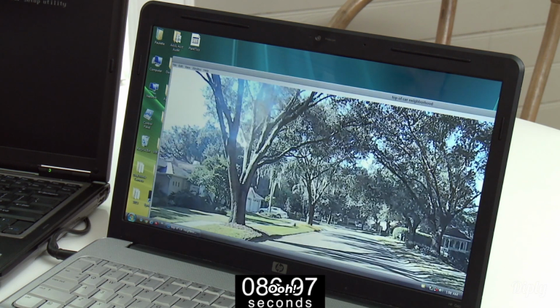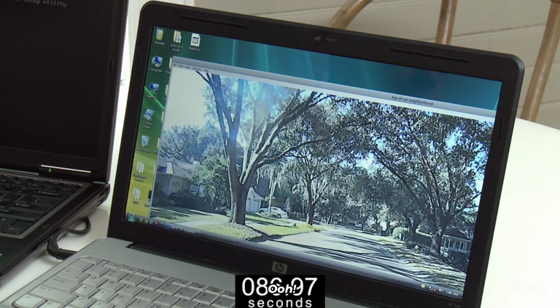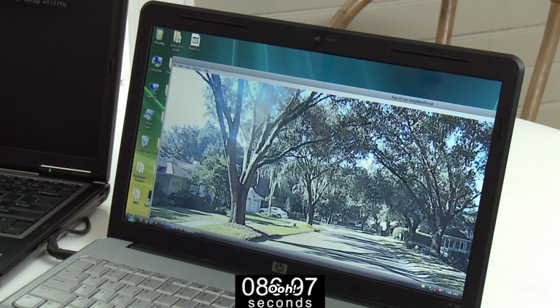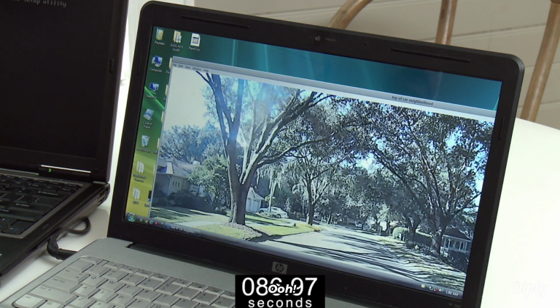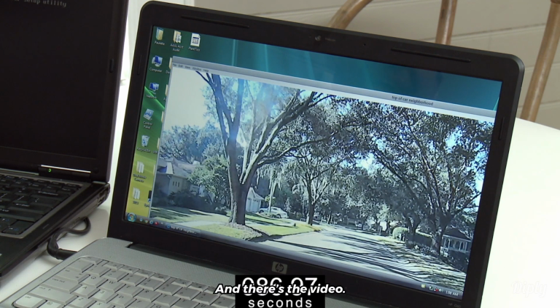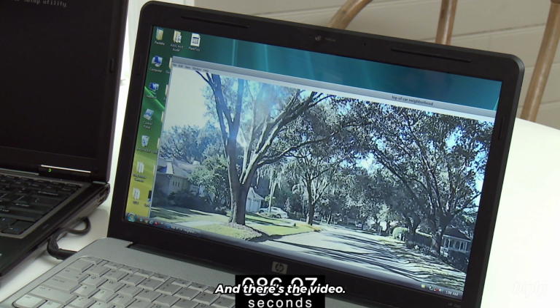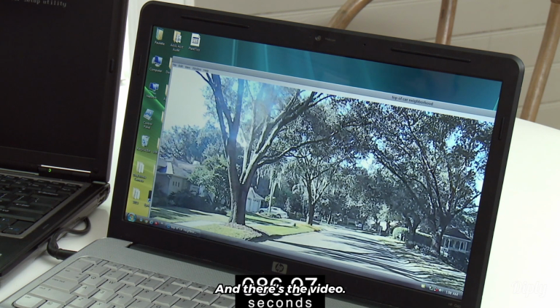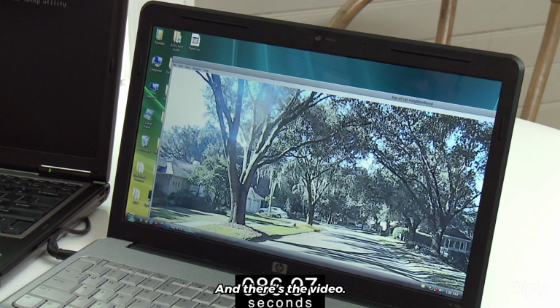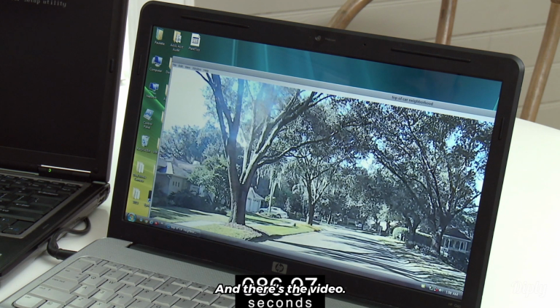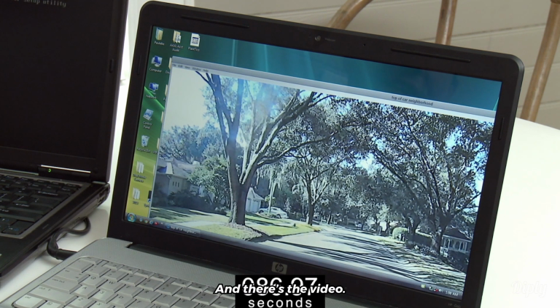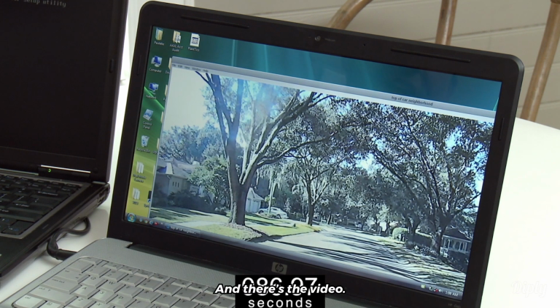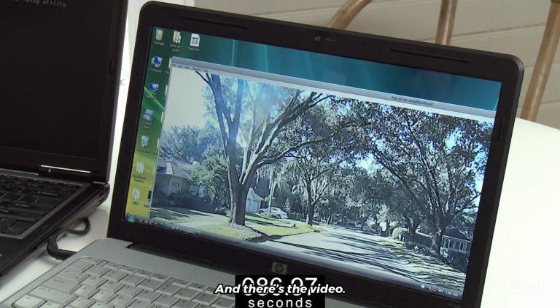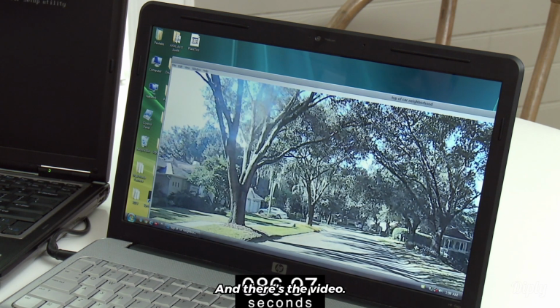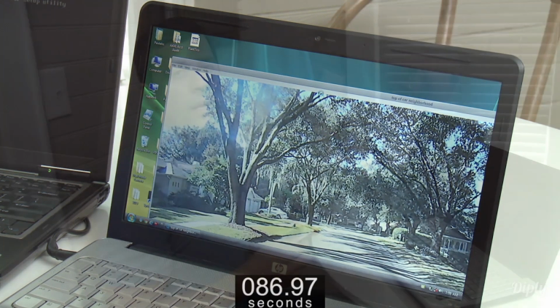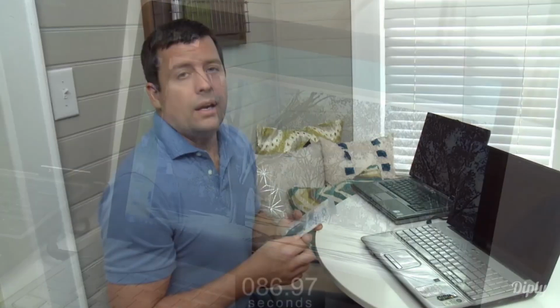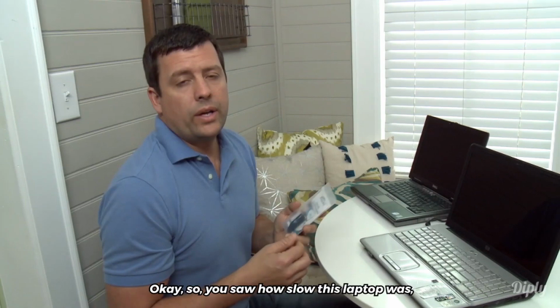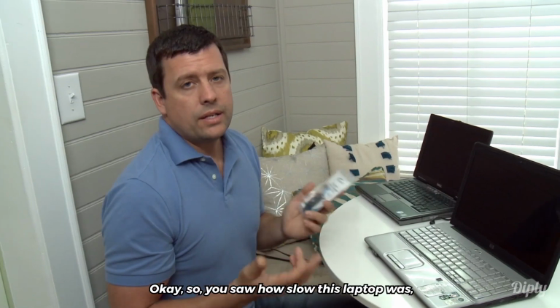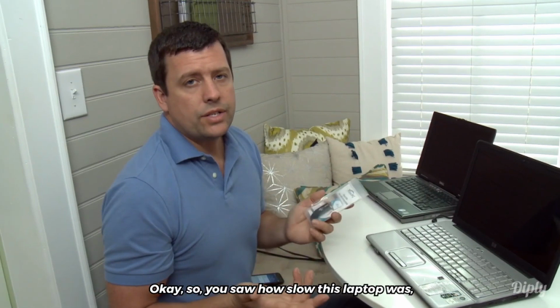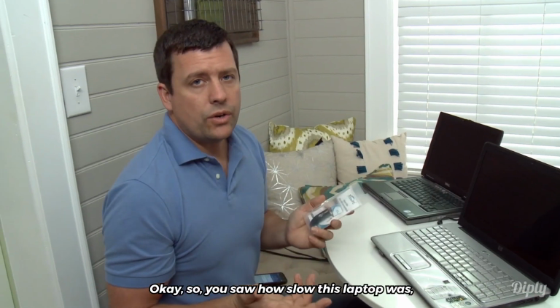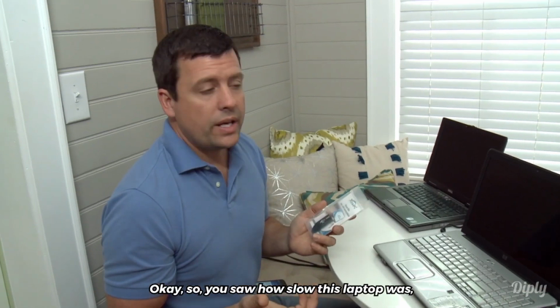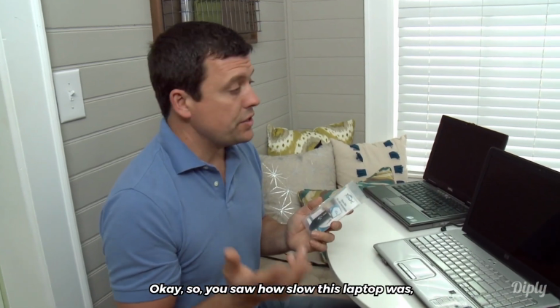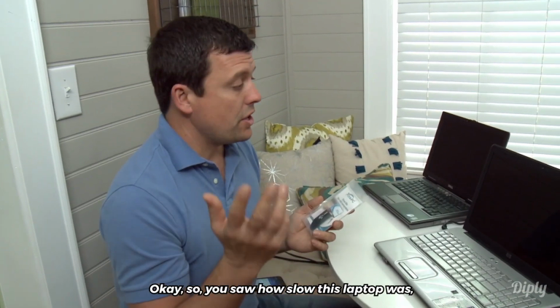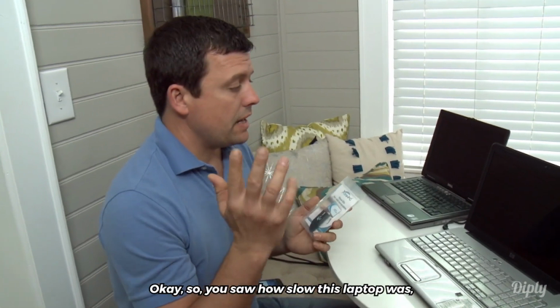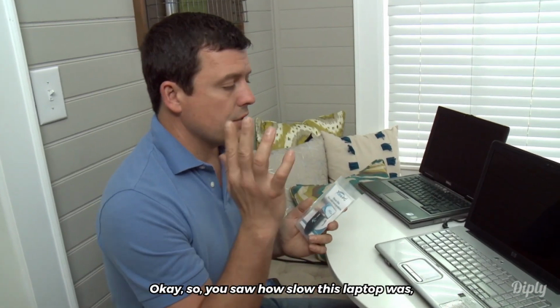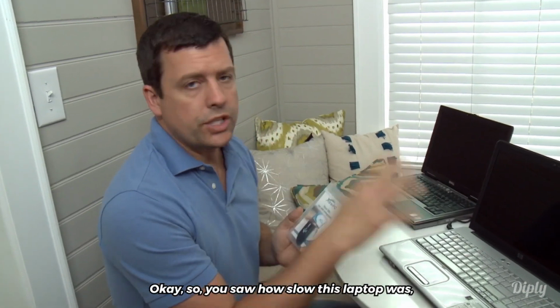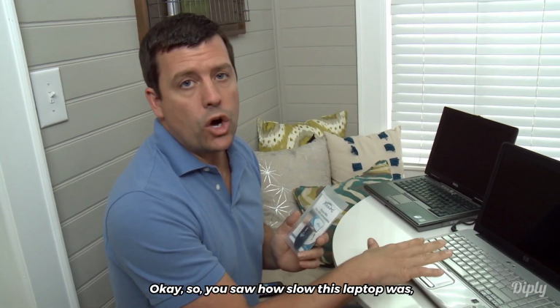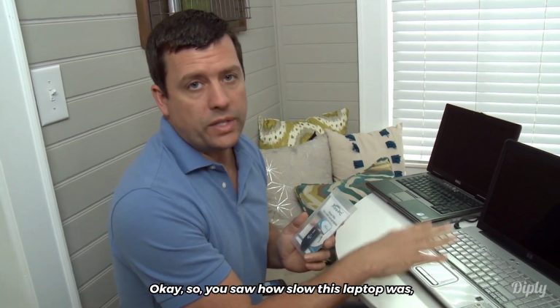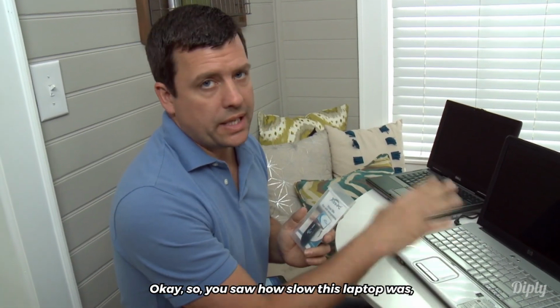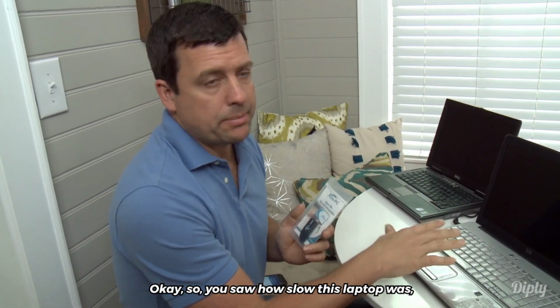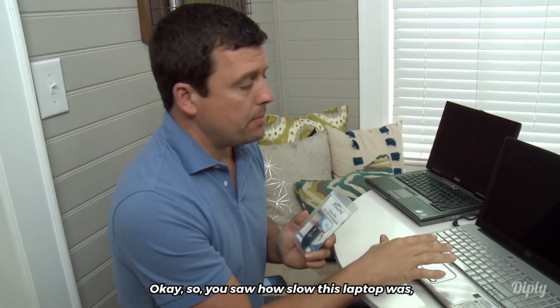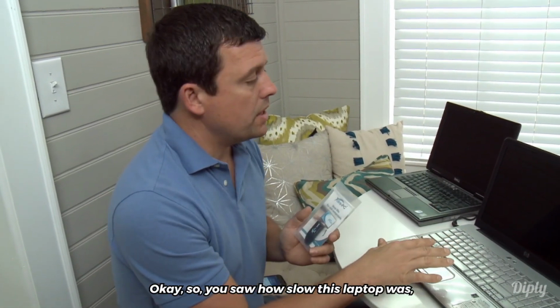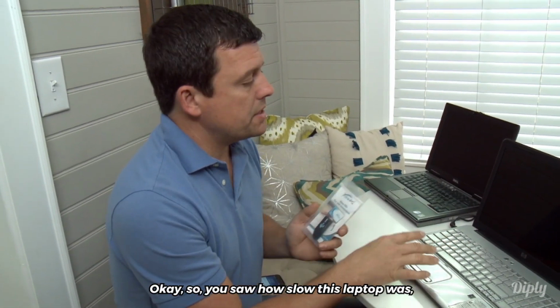Boom! And there's the video. So you saw how slow this laptop was.